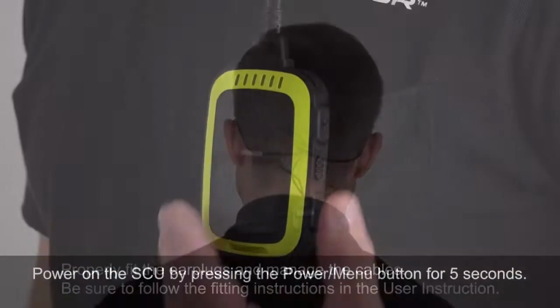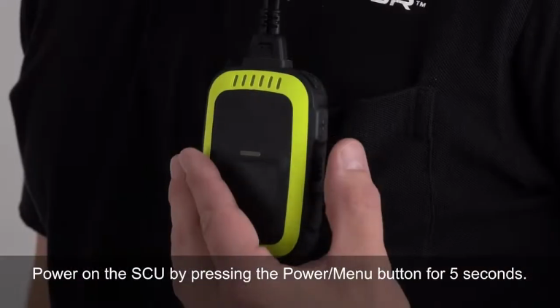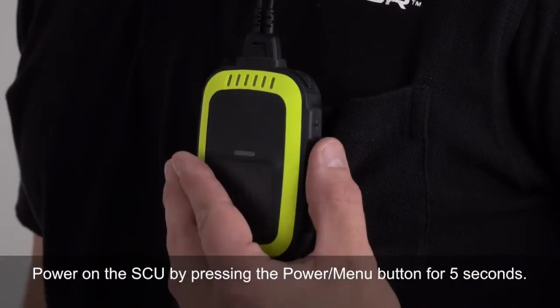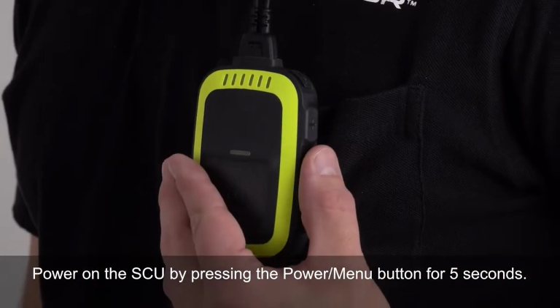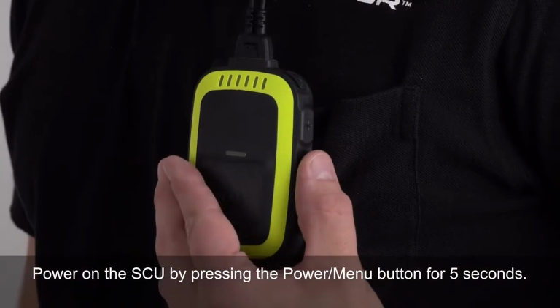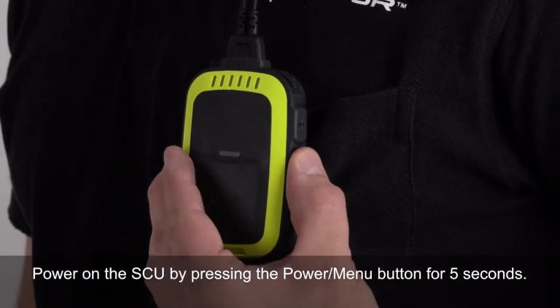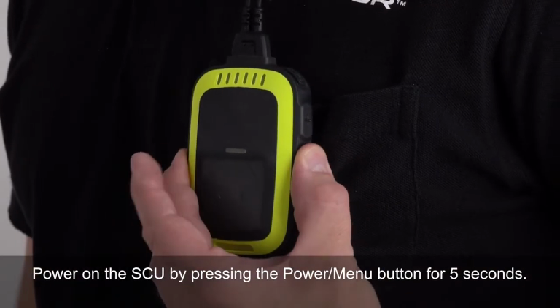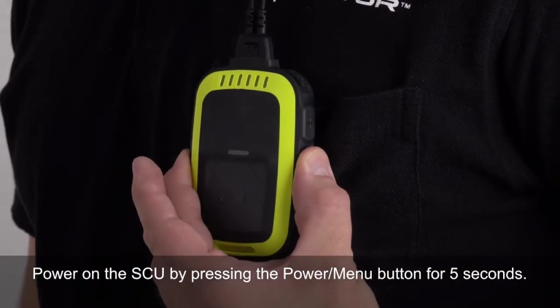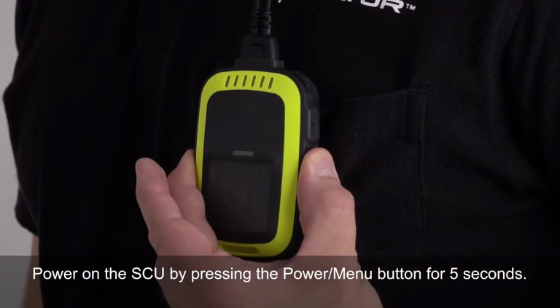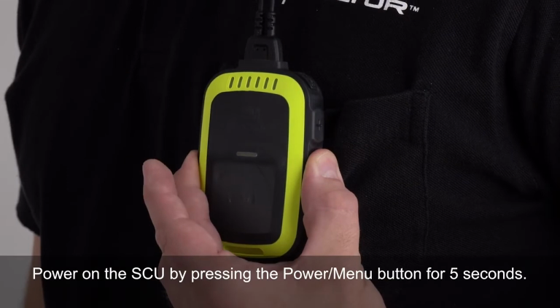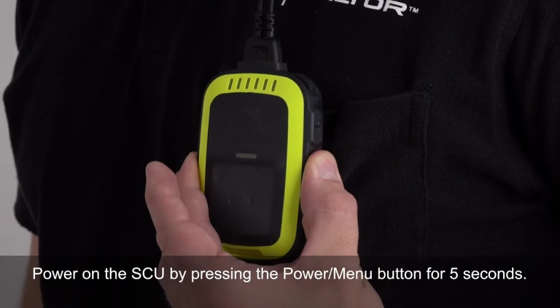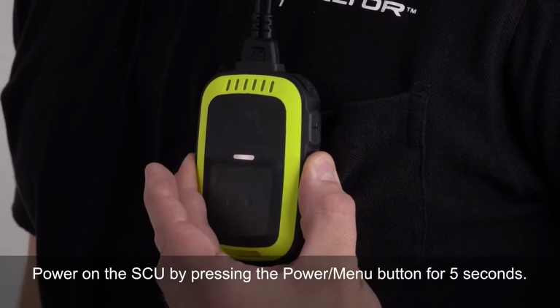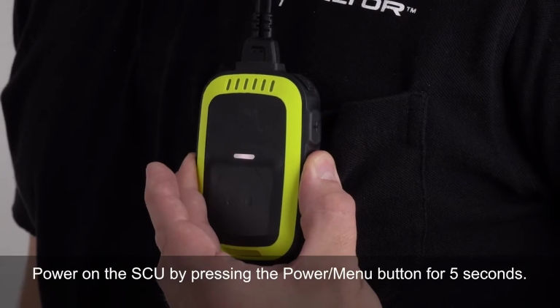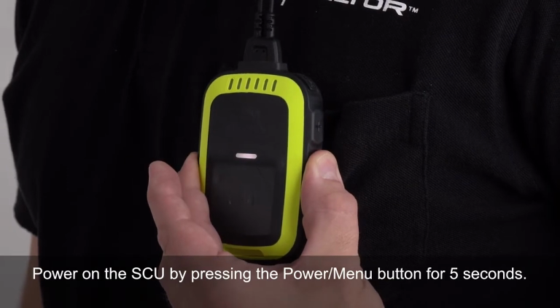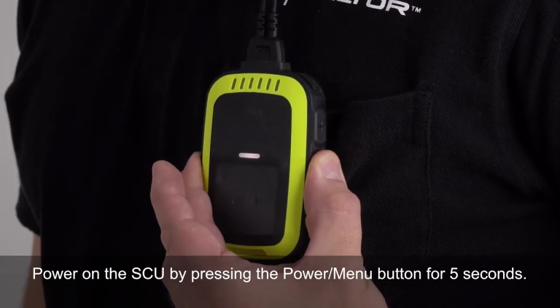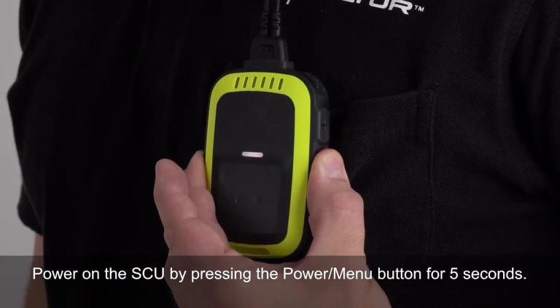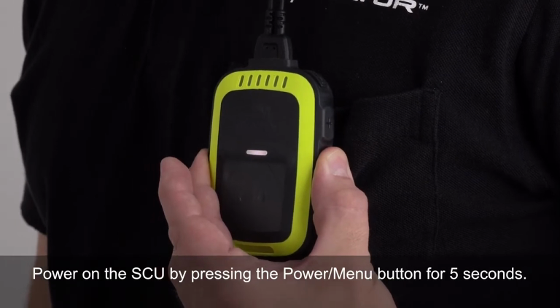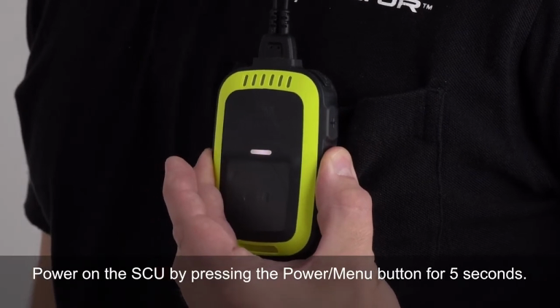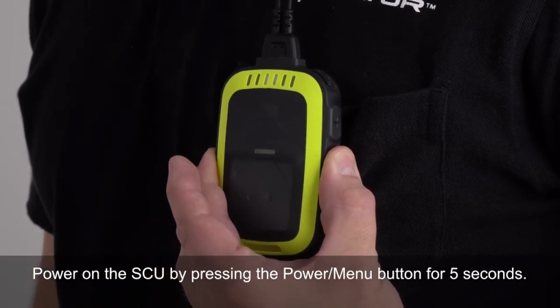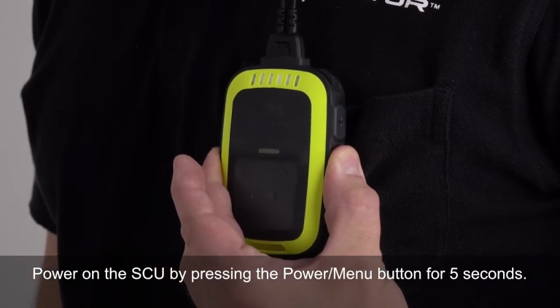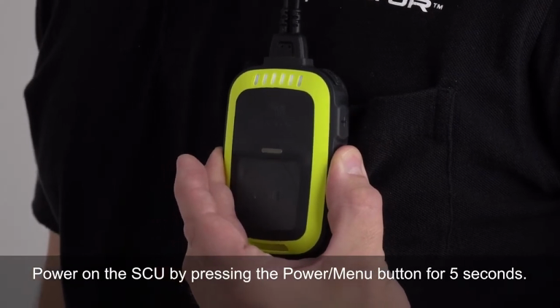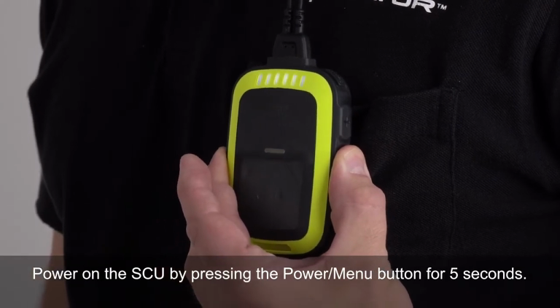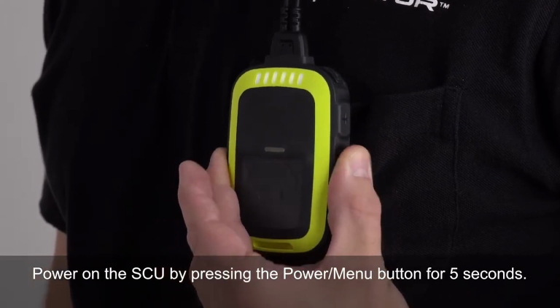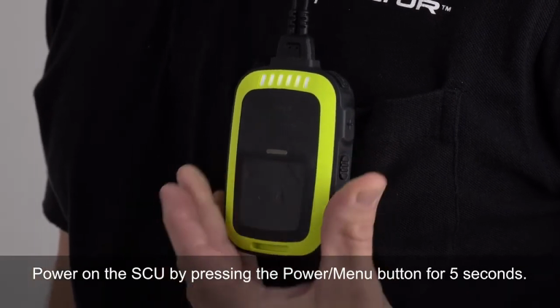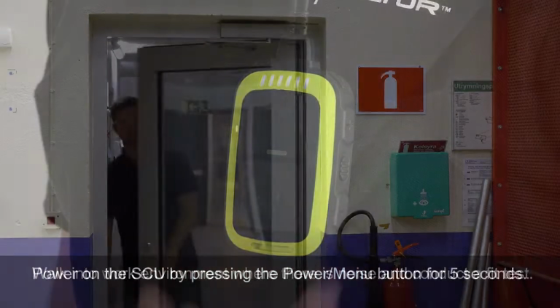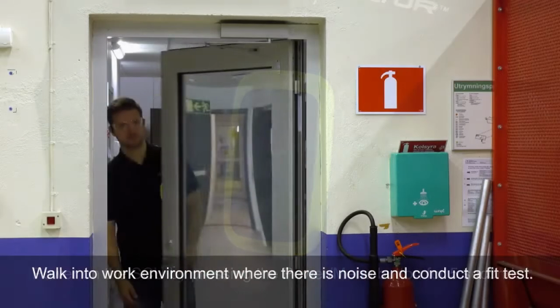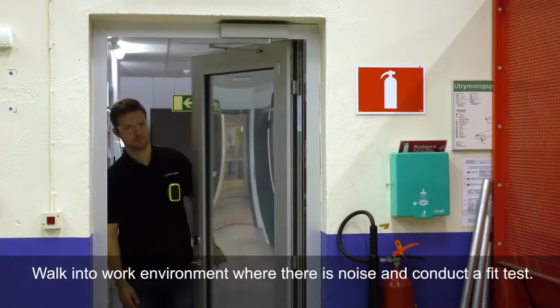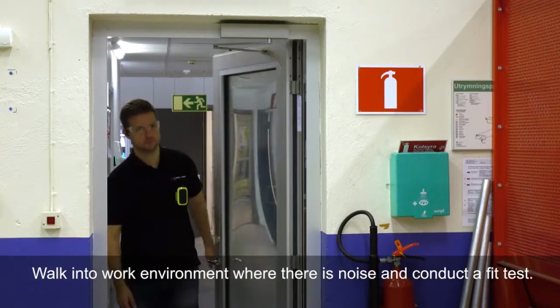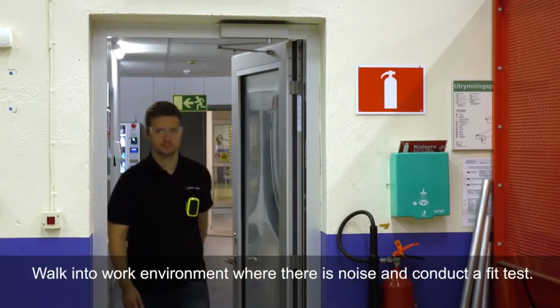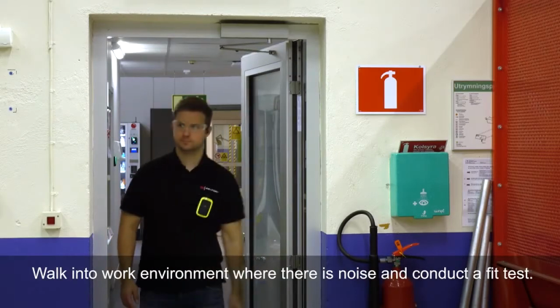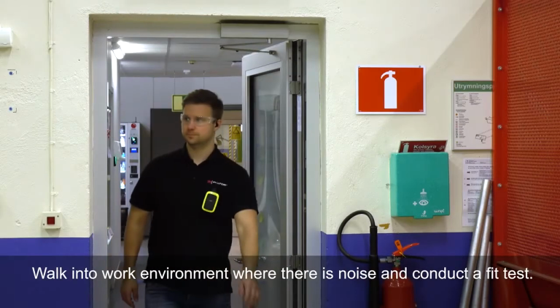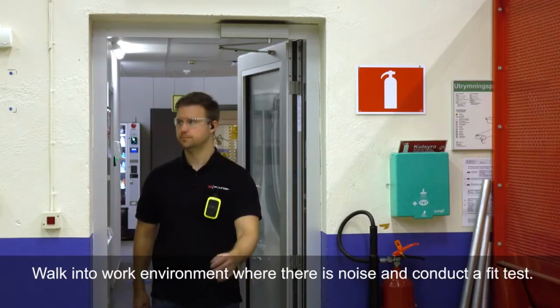Step 6: Press power. Power on the SCU by pressing the power/menu button for 5 seconds.